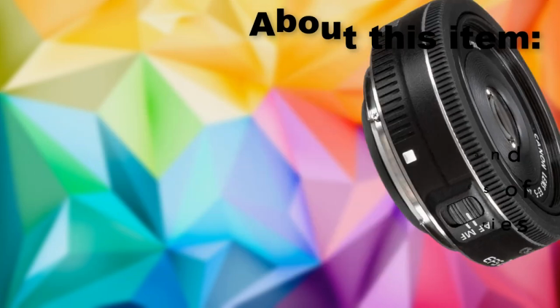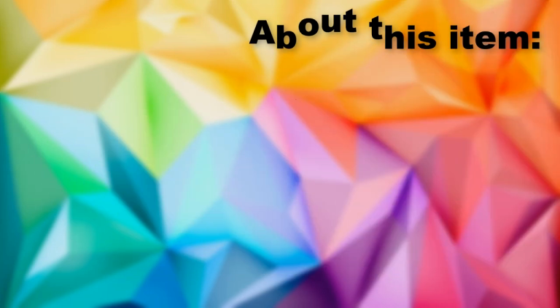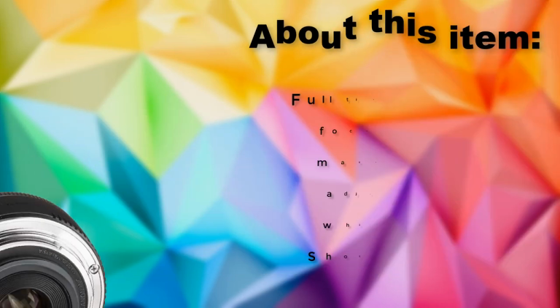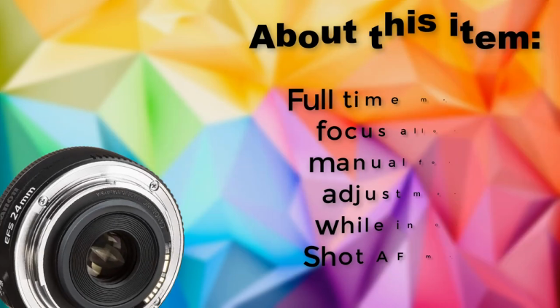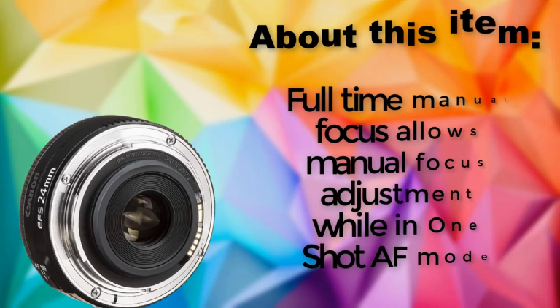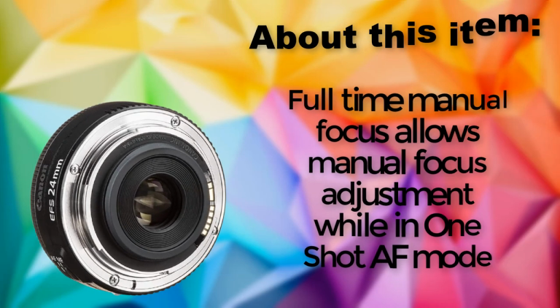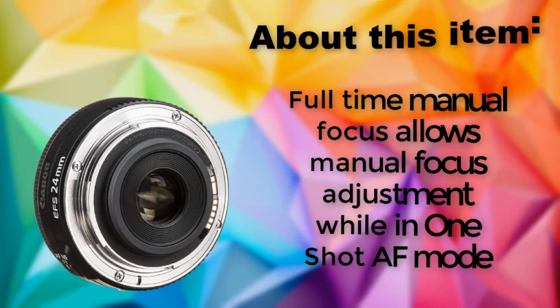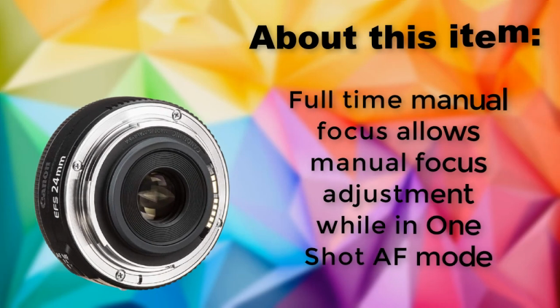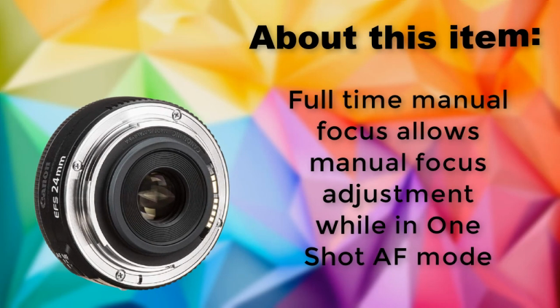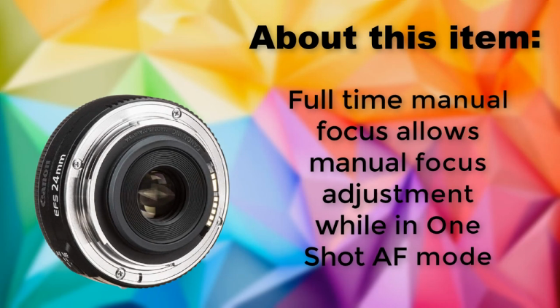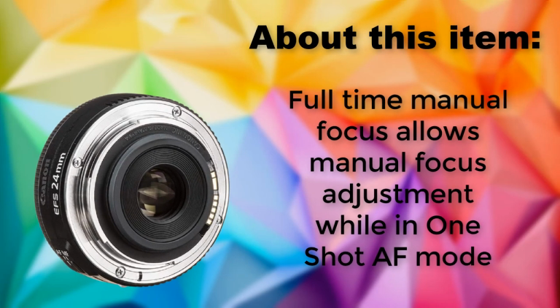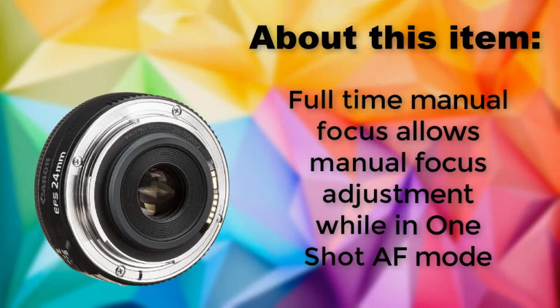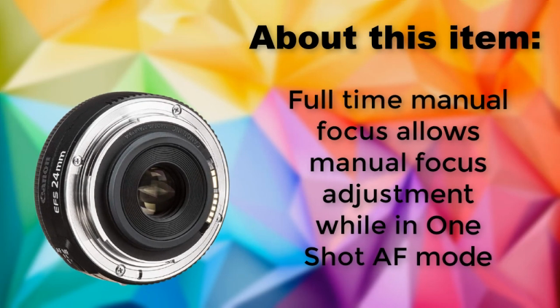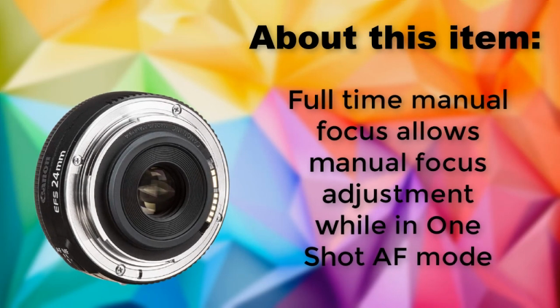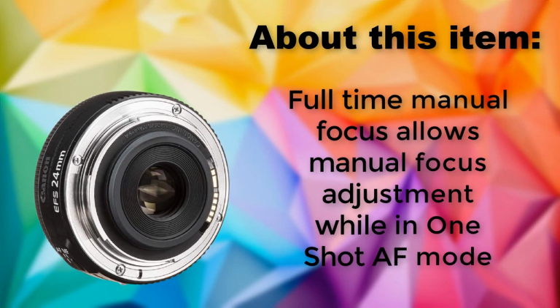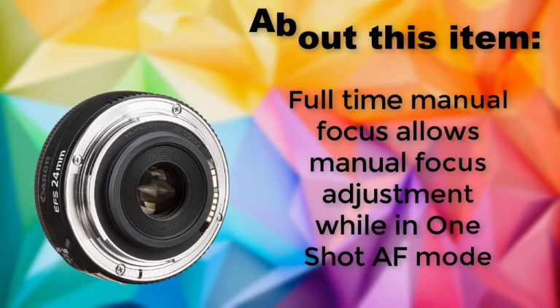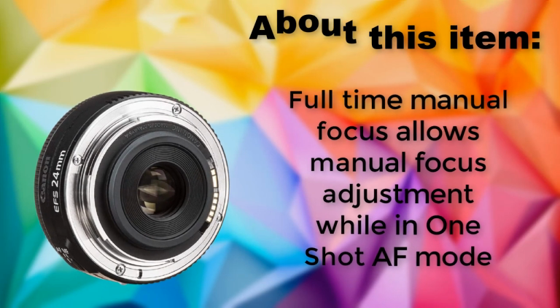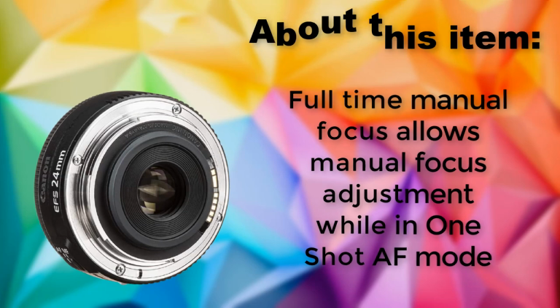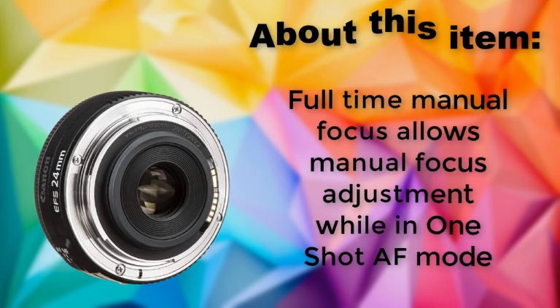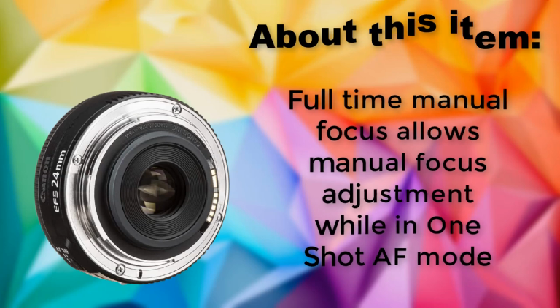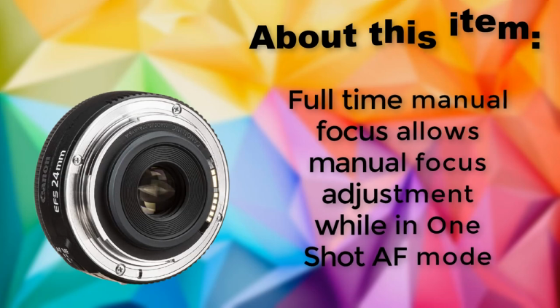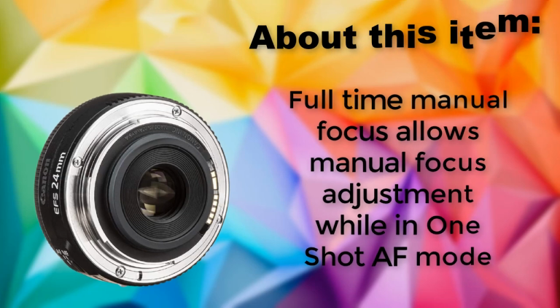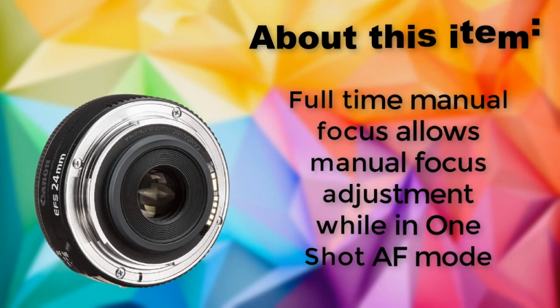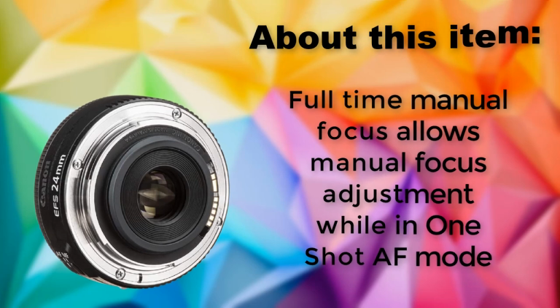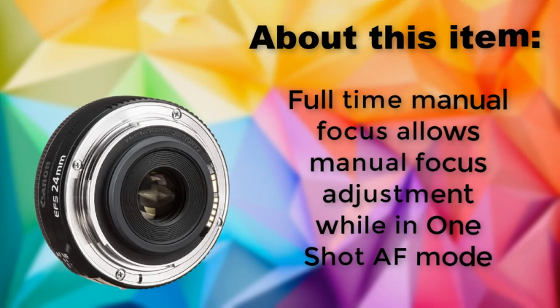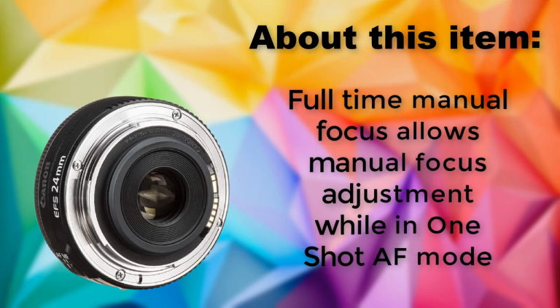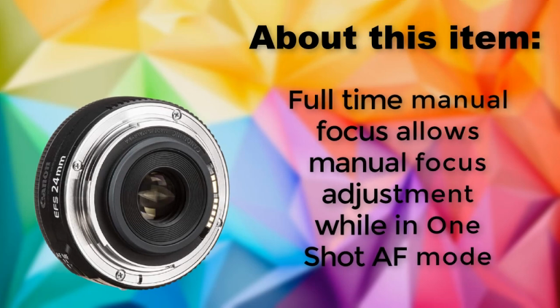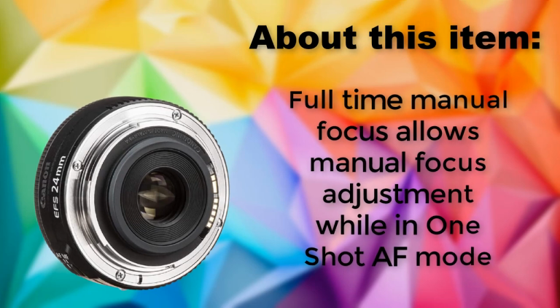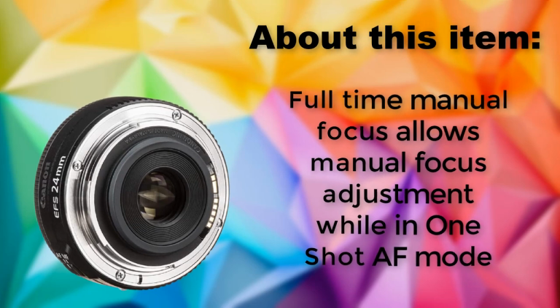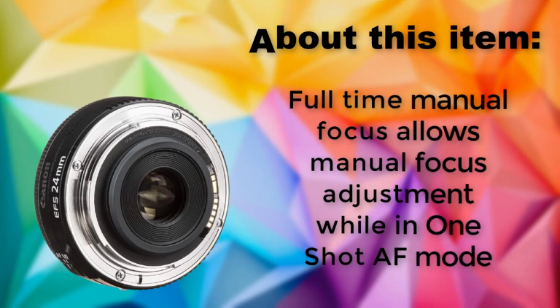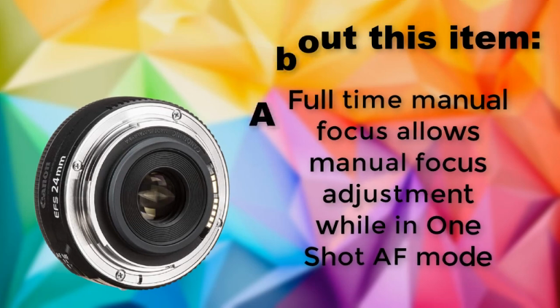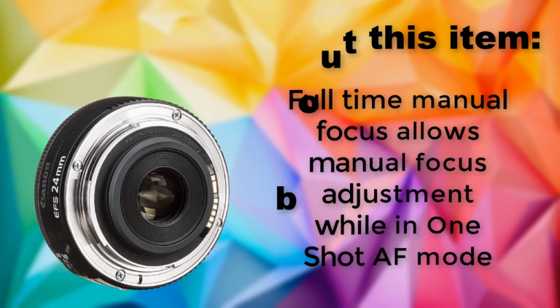Full-time Manual Focus allows manual focus adjustment while in one-shot AF mode.